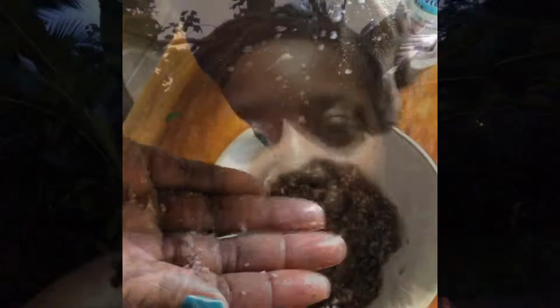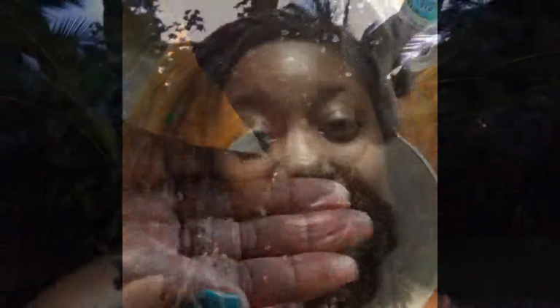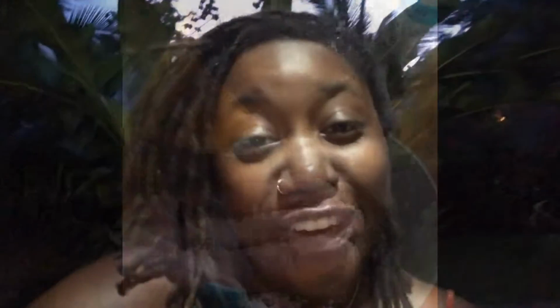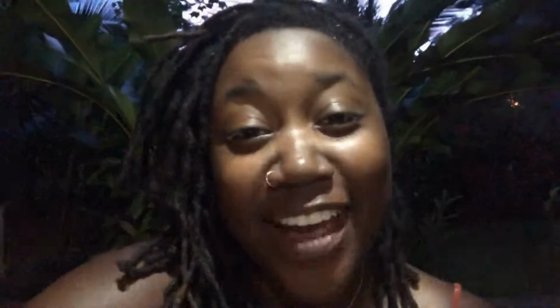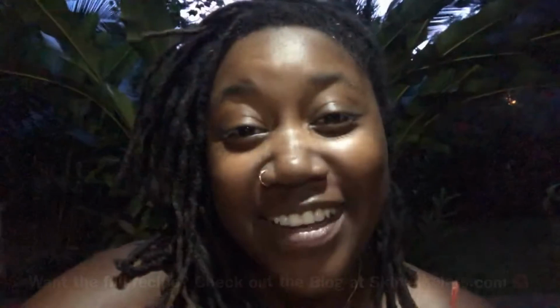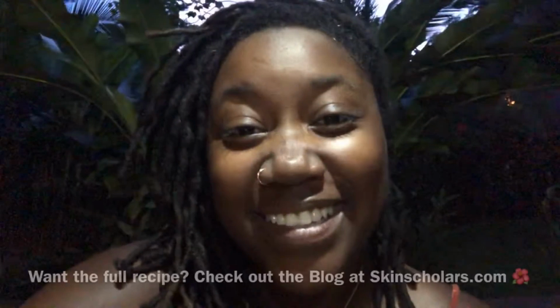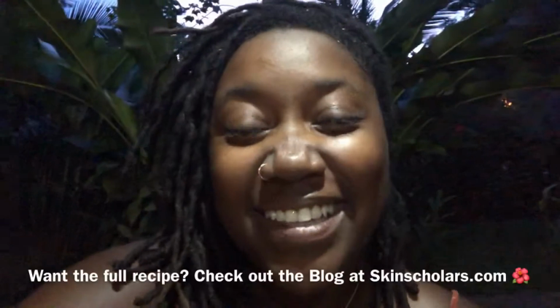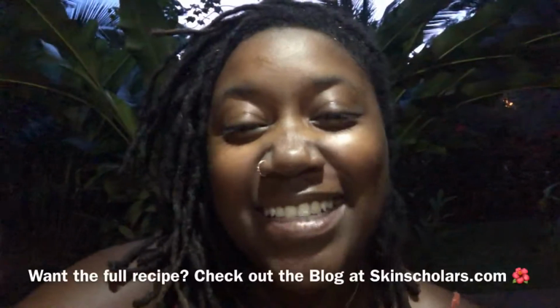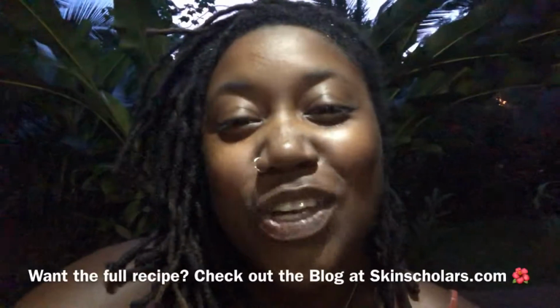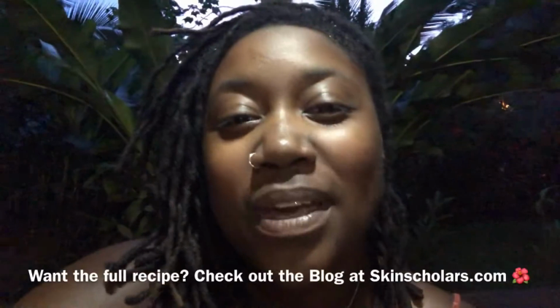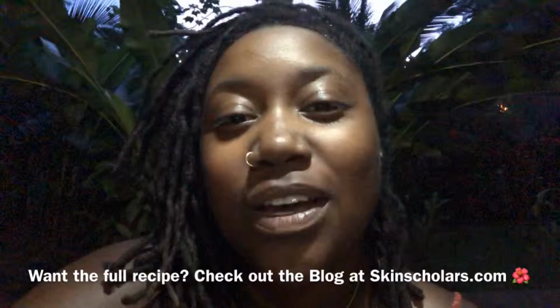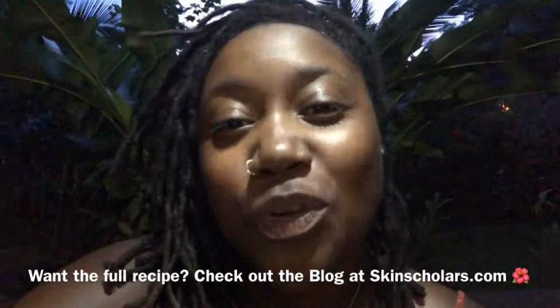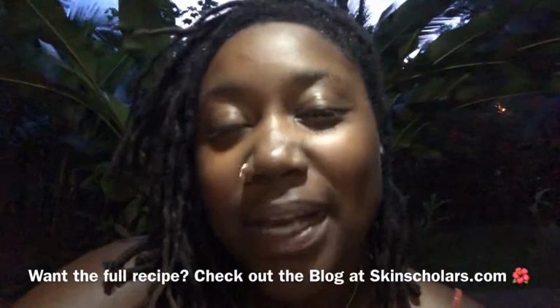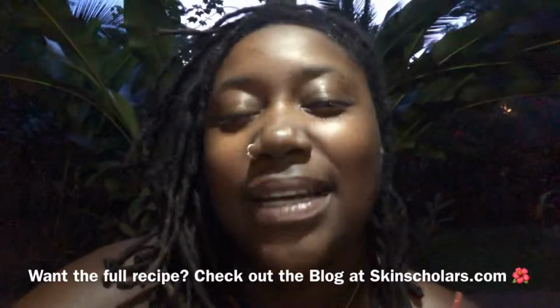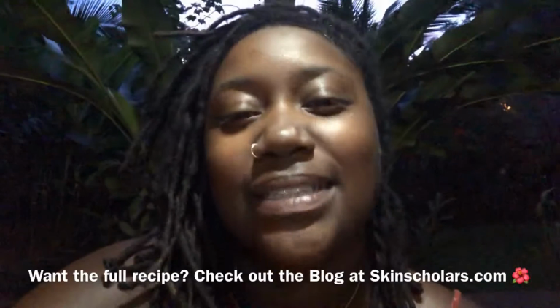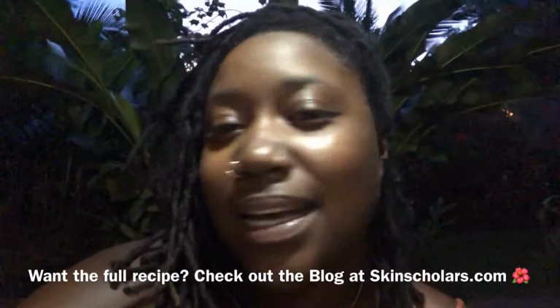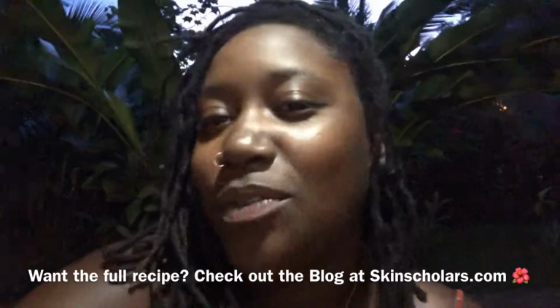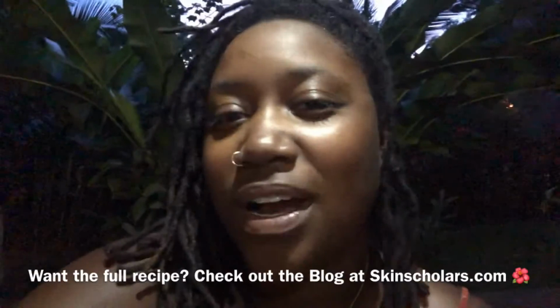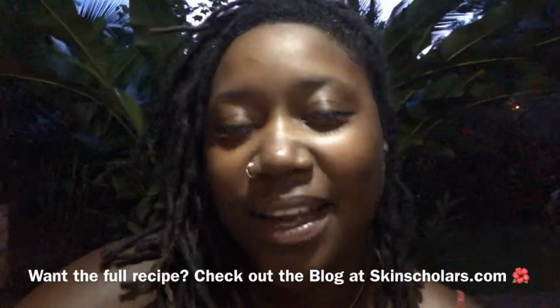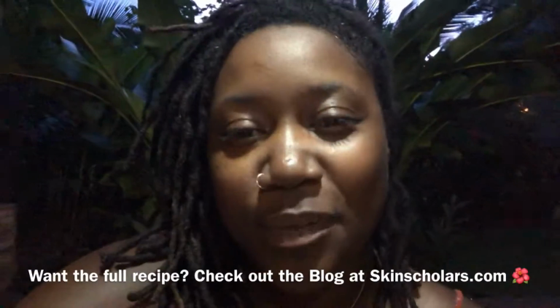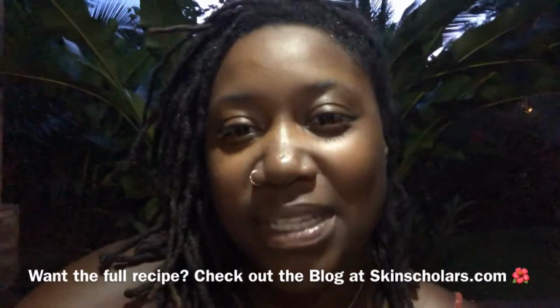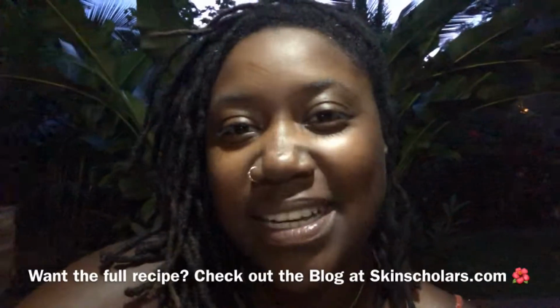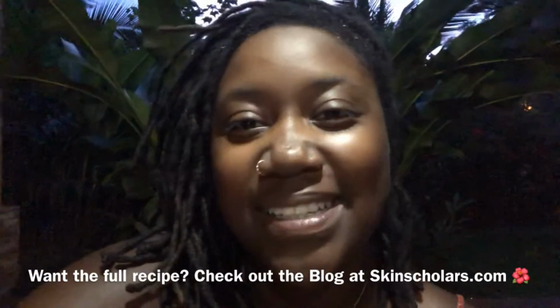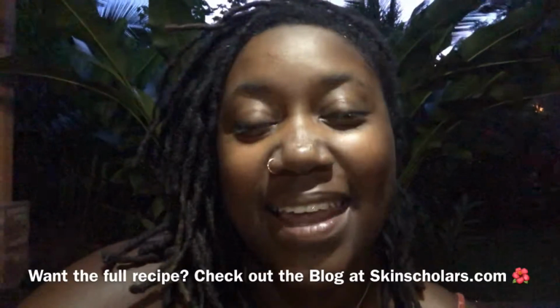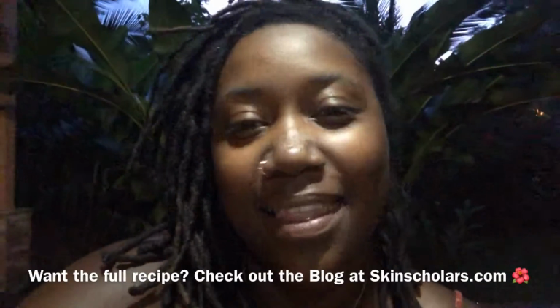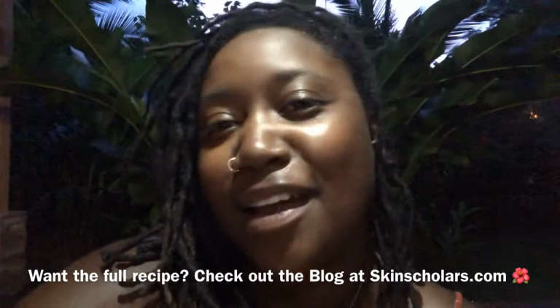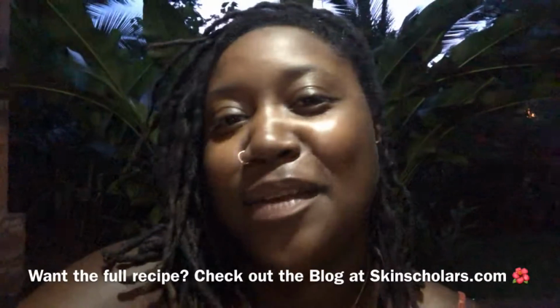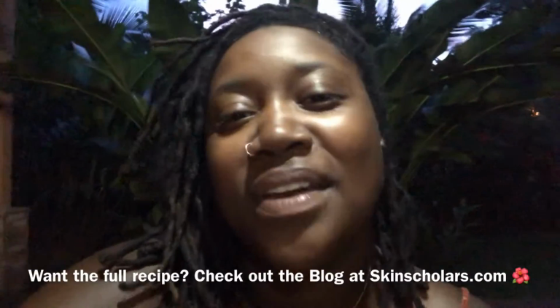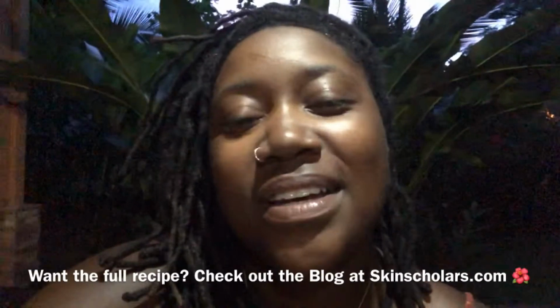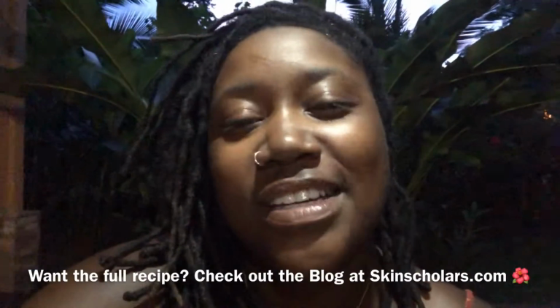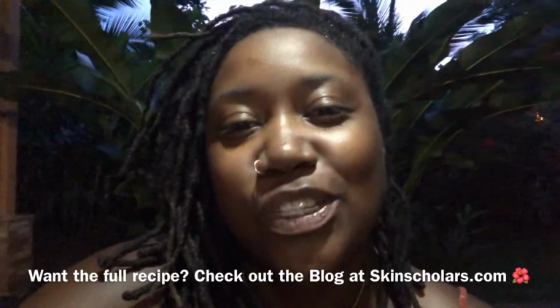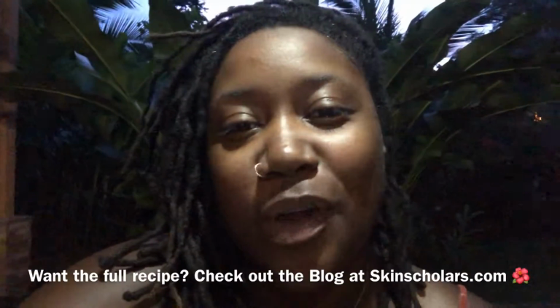There you have it. That's how you make a quick DIY hibiscus and lime scrub.